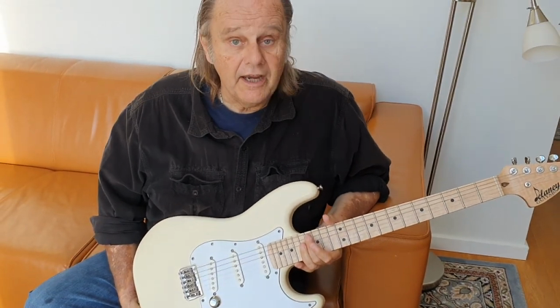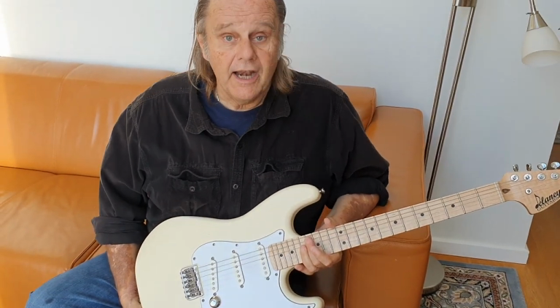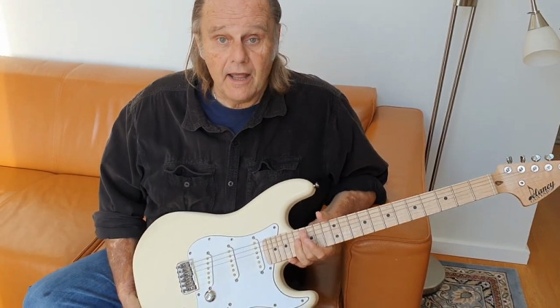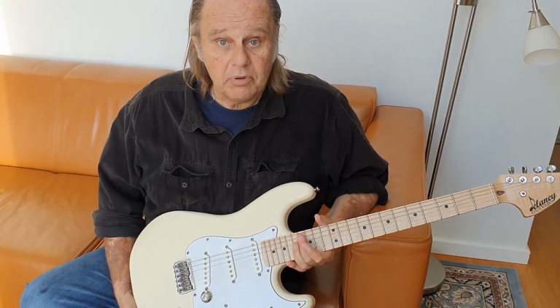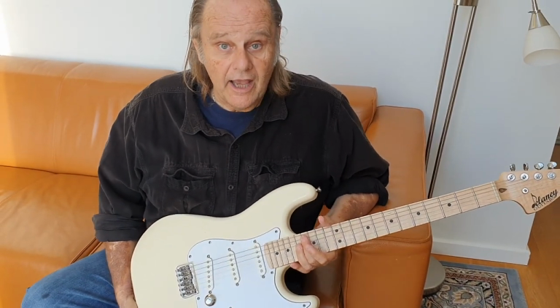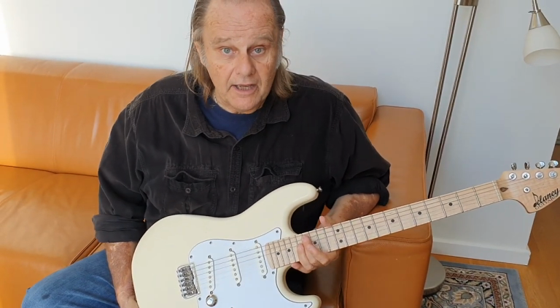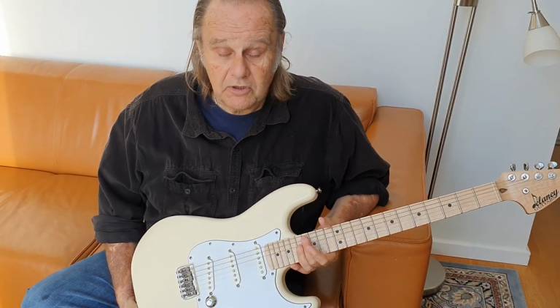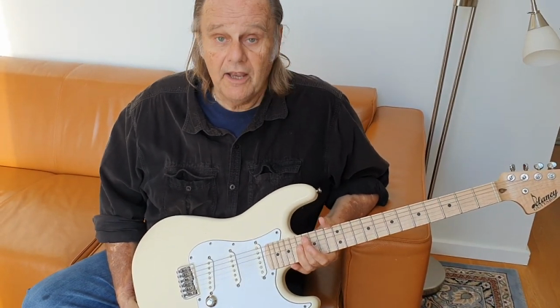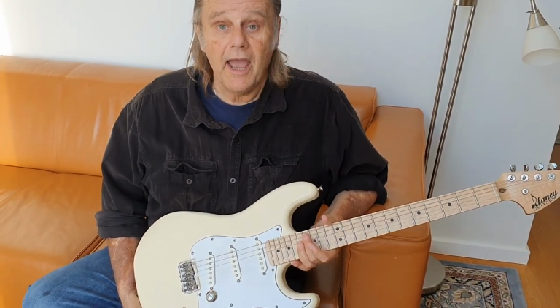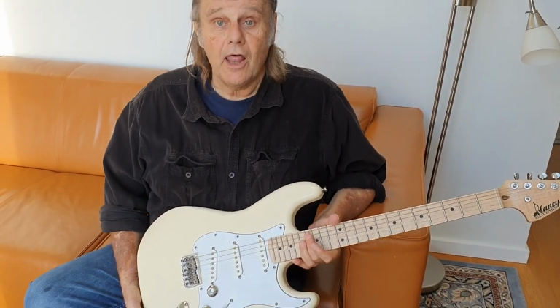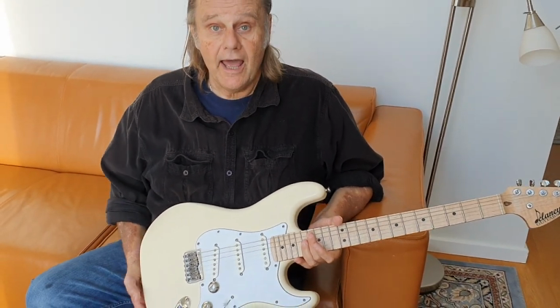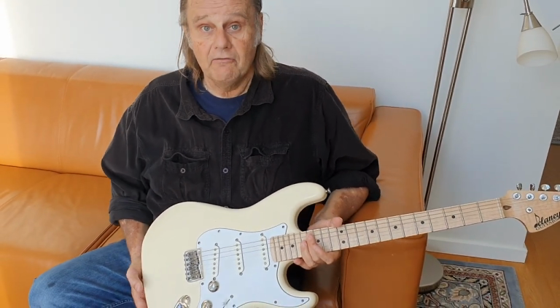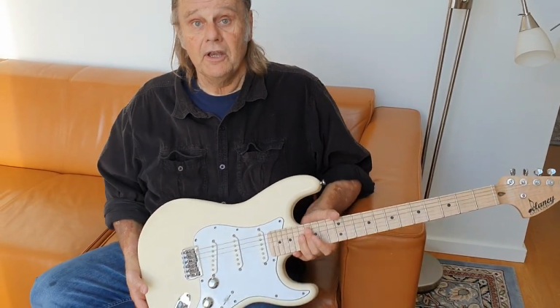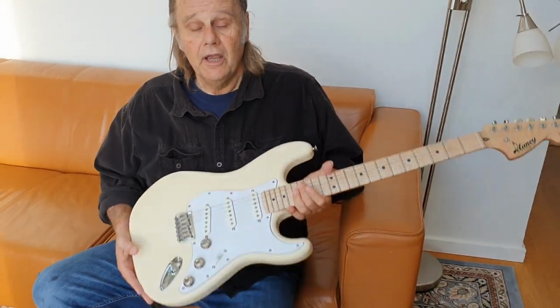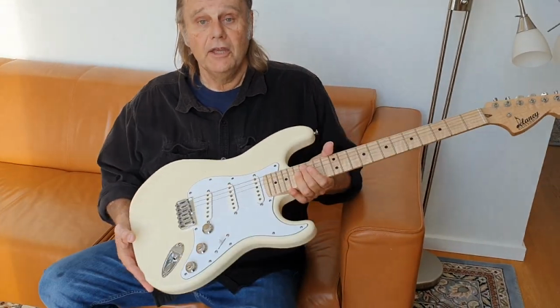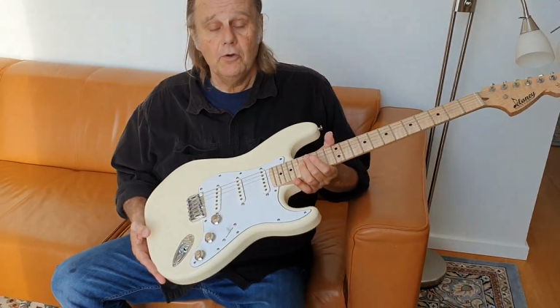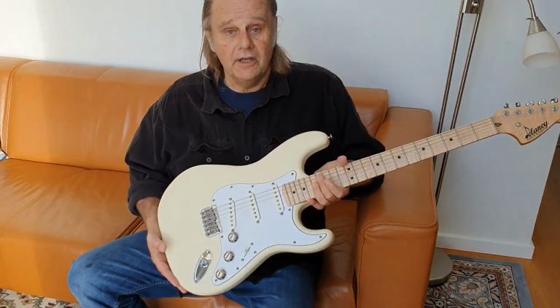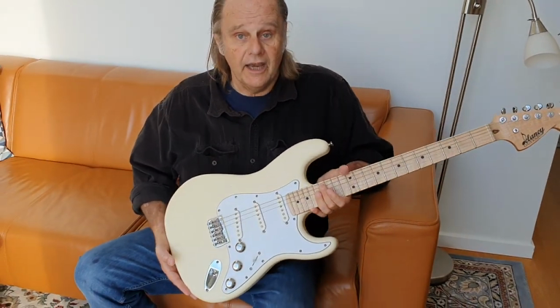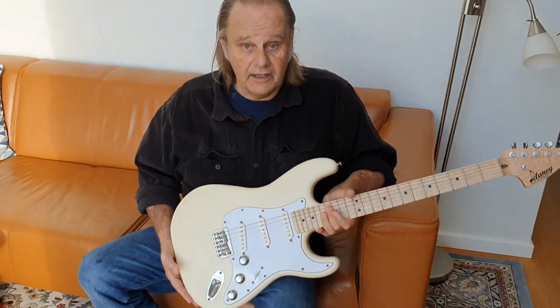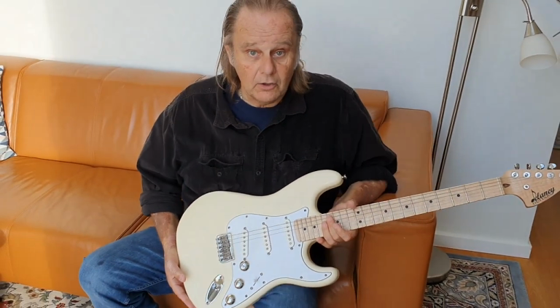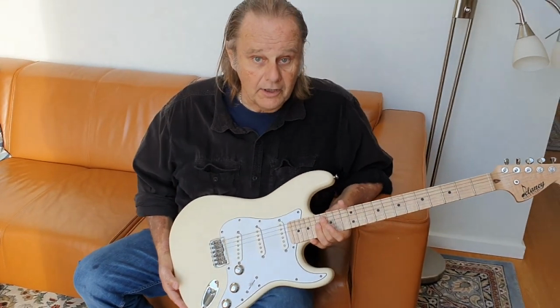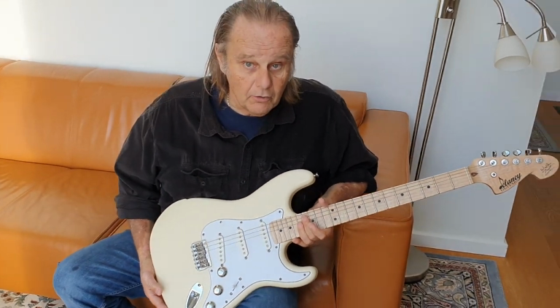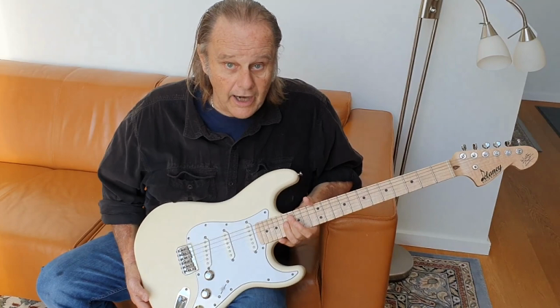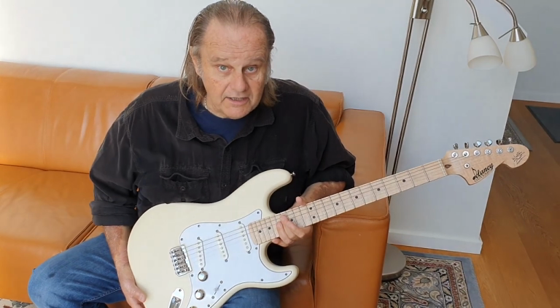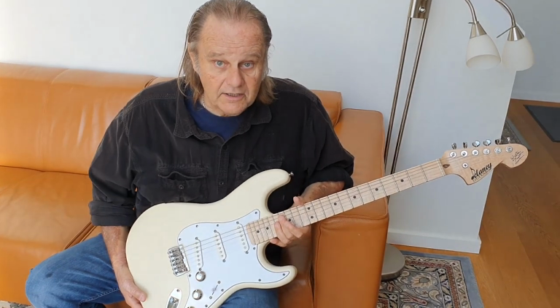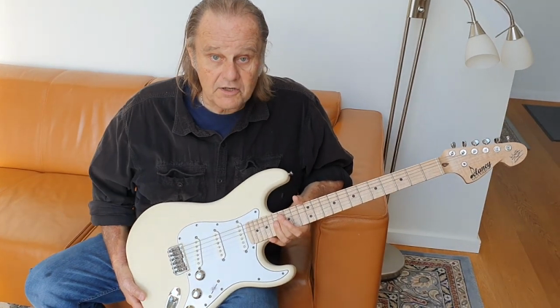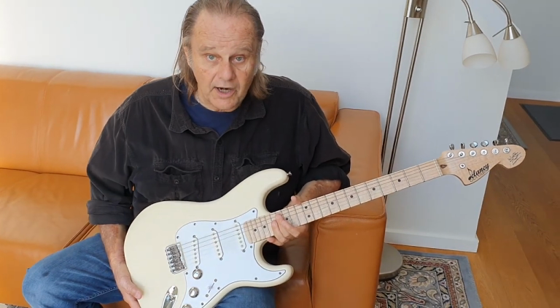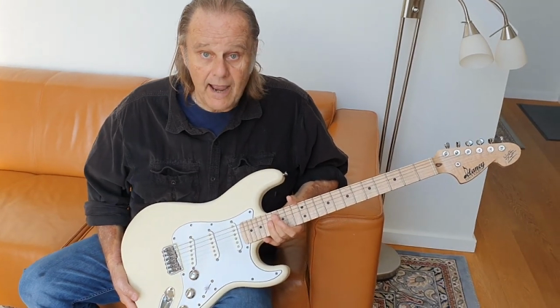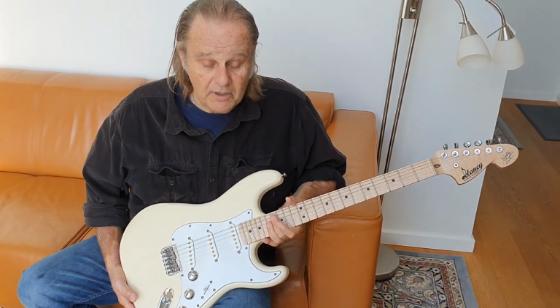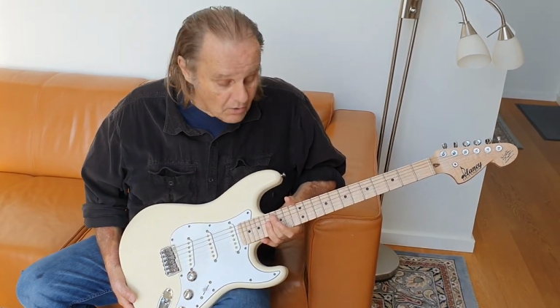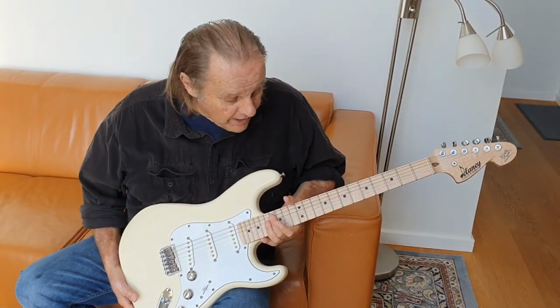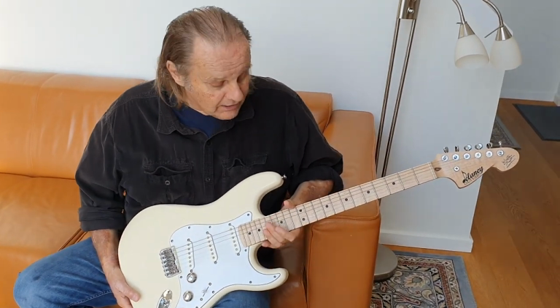So this one without the plastic over it you can relic it yourself — take it out, play it, play the hell out of it and you can get it looking great. It's going to happen quickly.